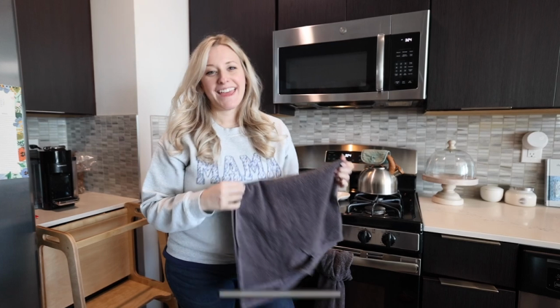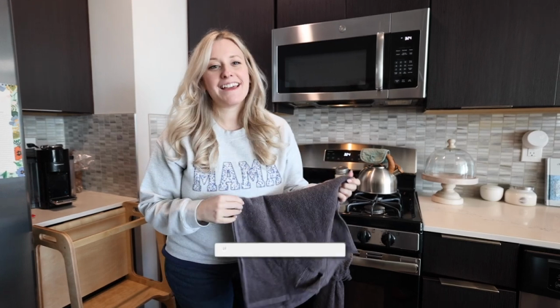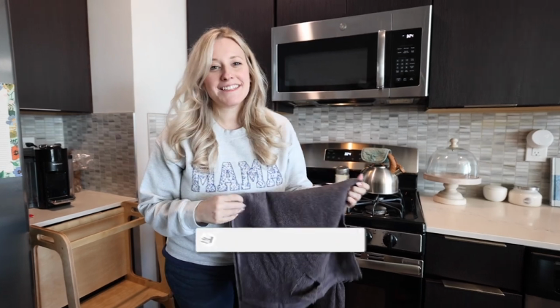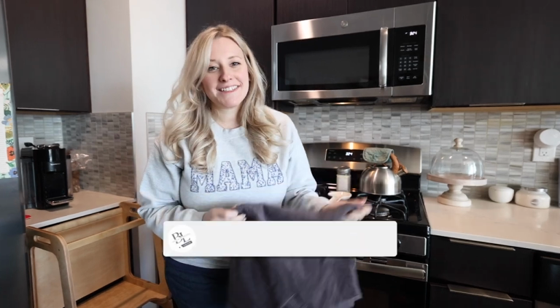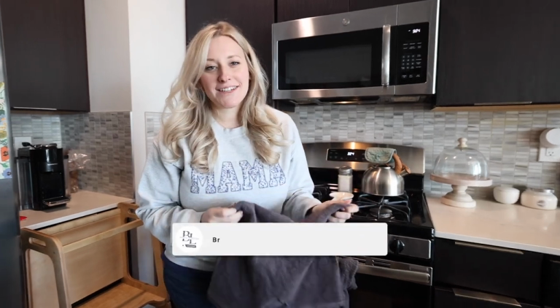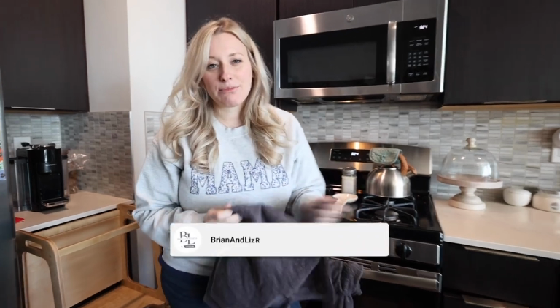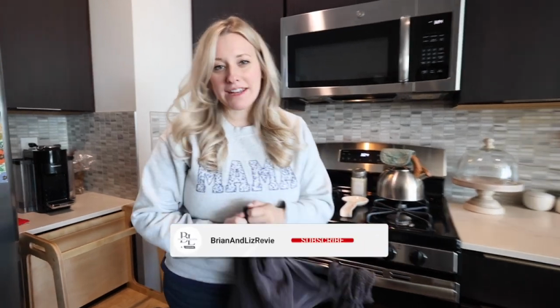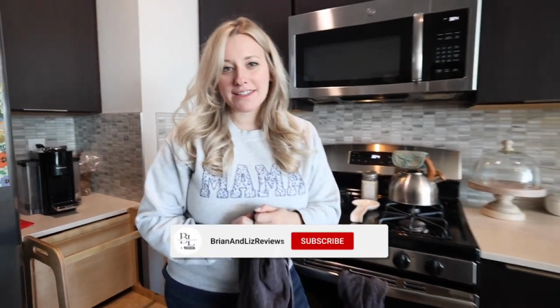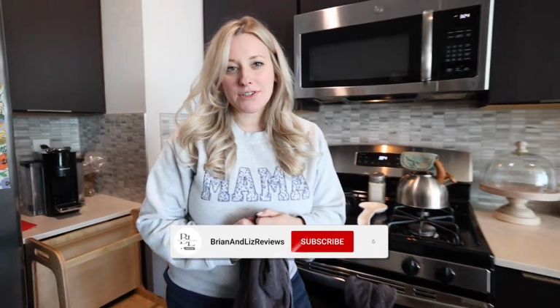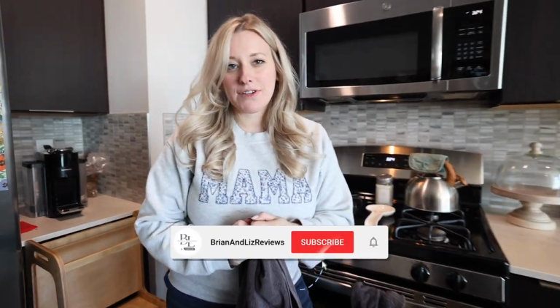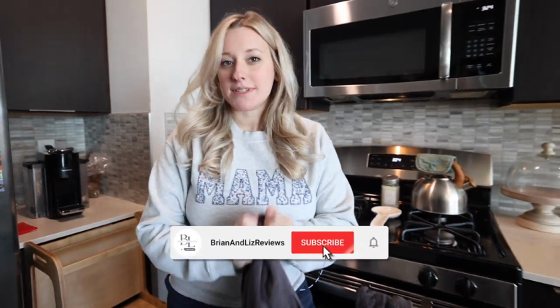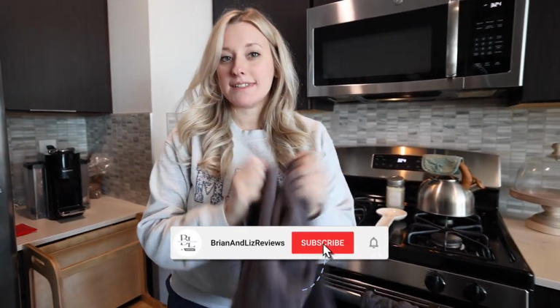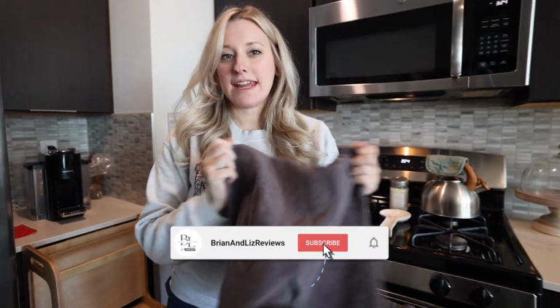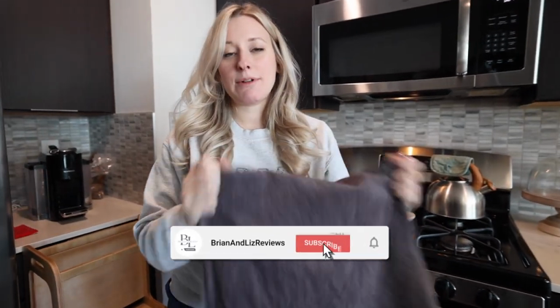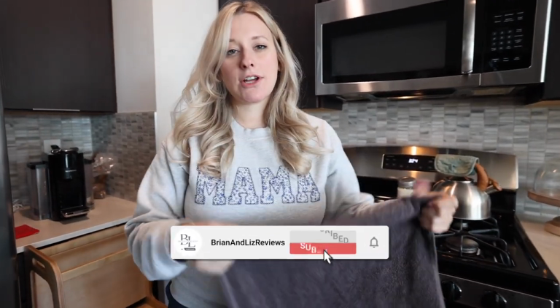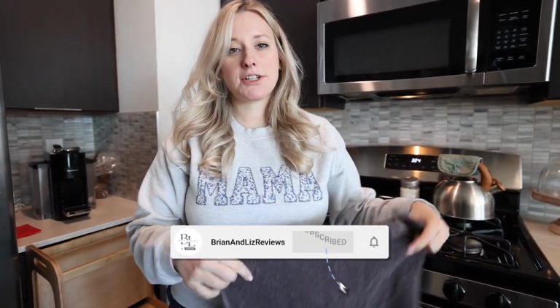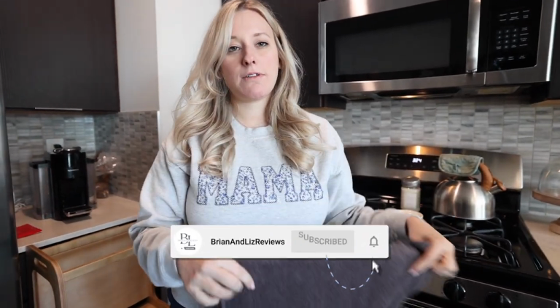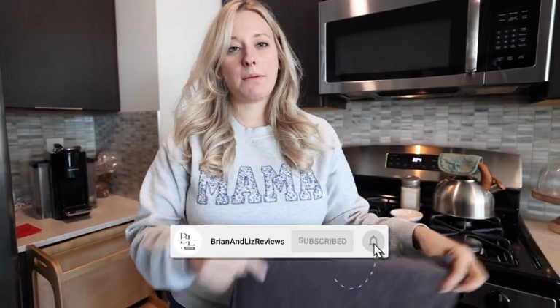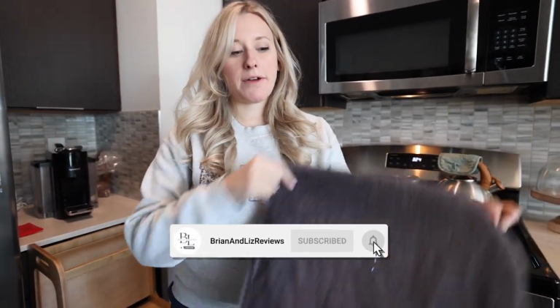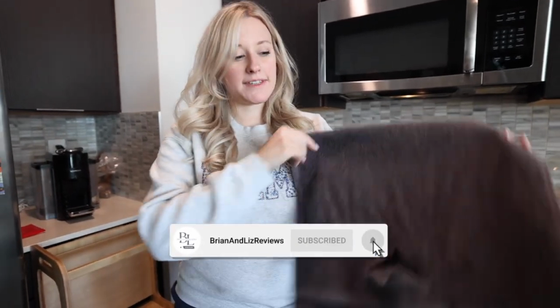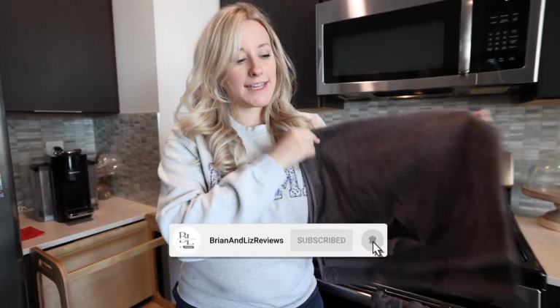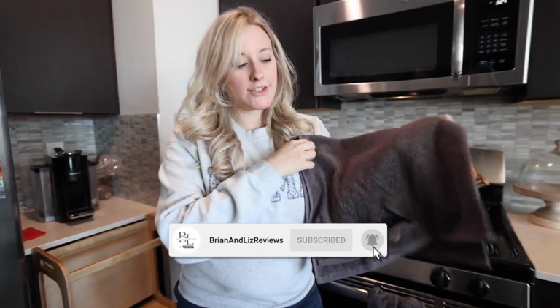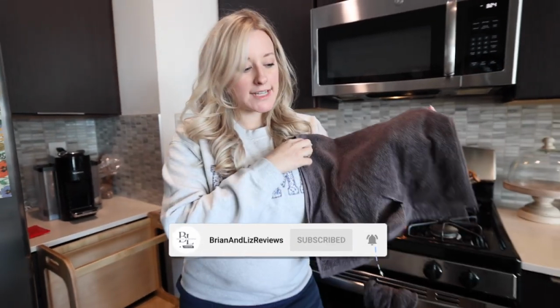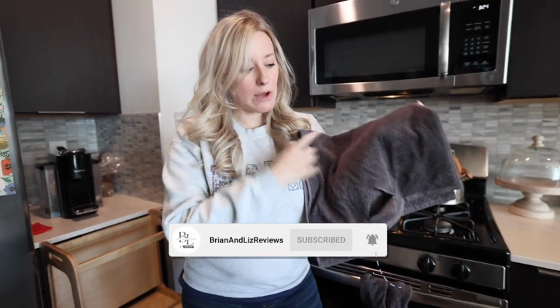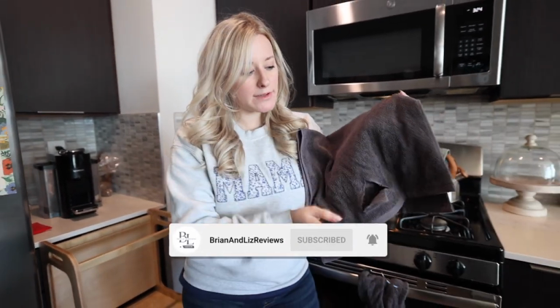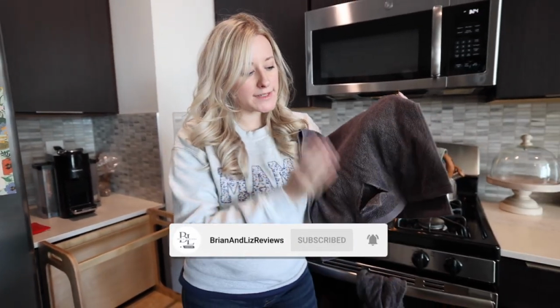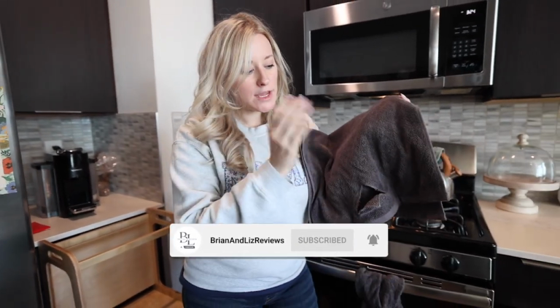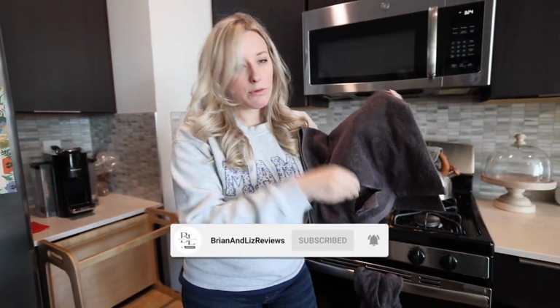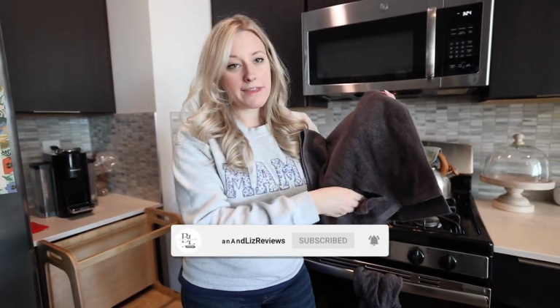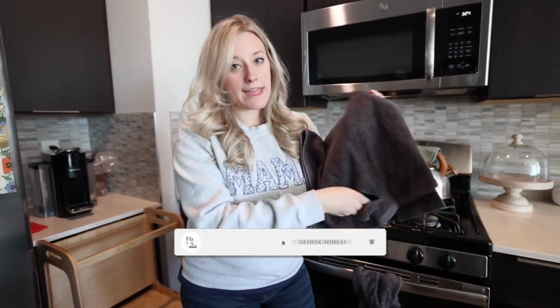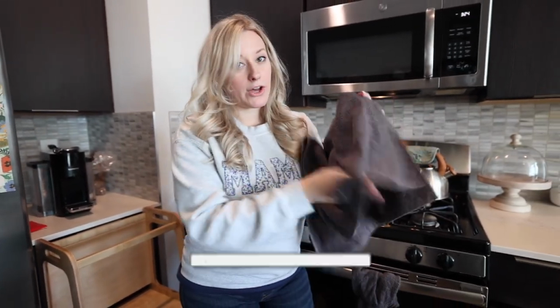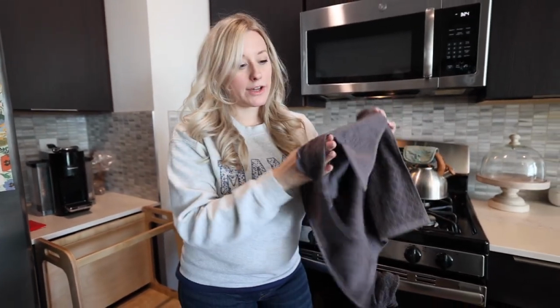Hey guys, Liz here with Brian and Liz Reviews. Today I want to talk to you about these kitchen towels with a hook.